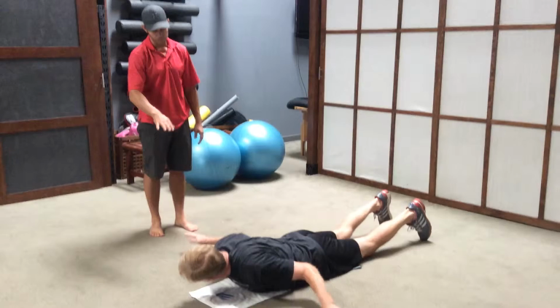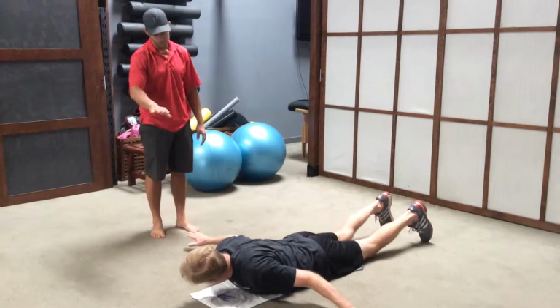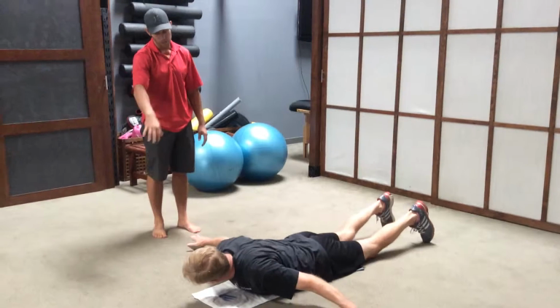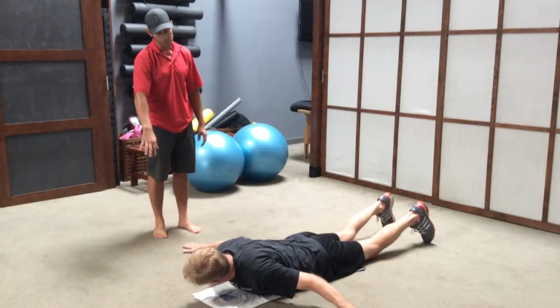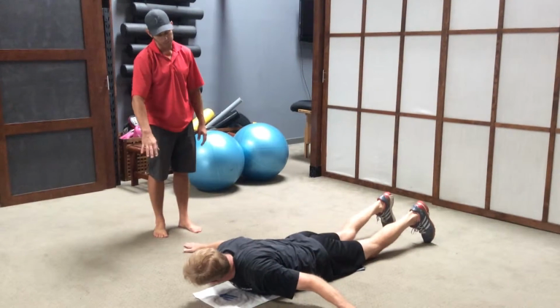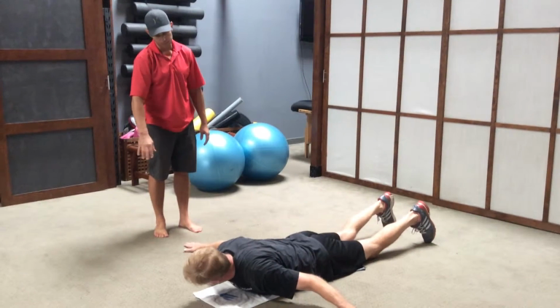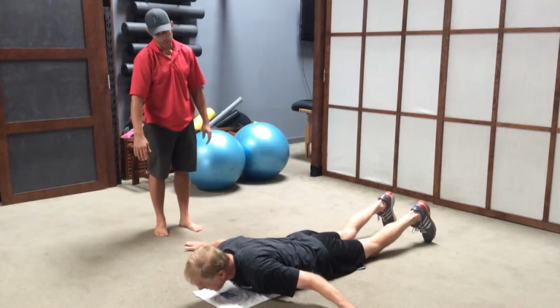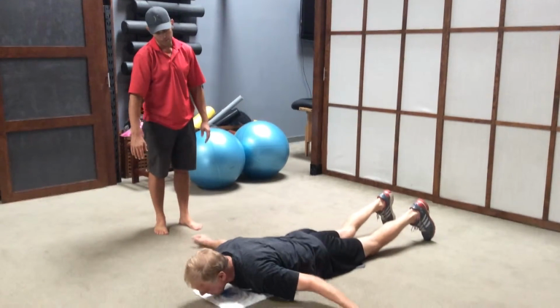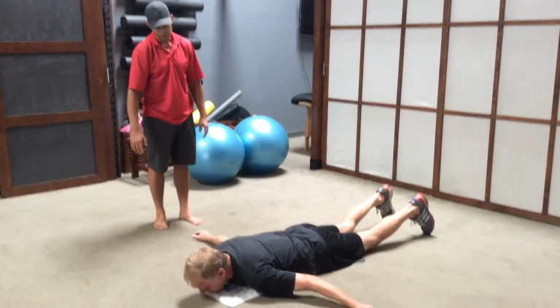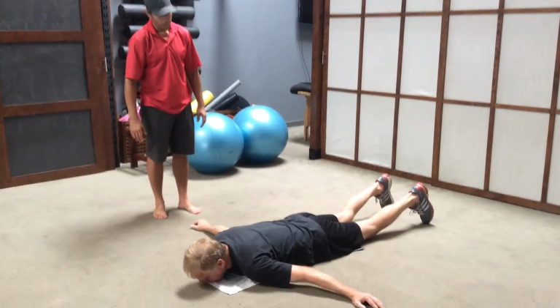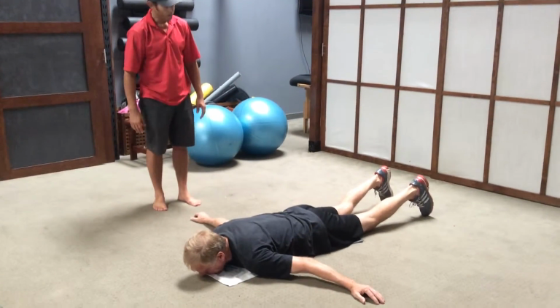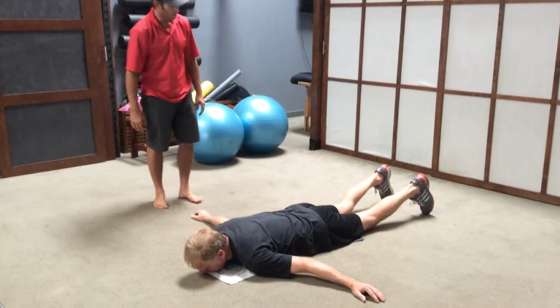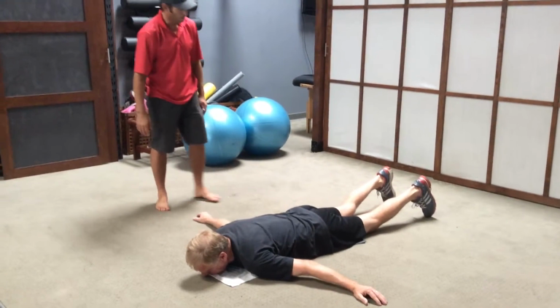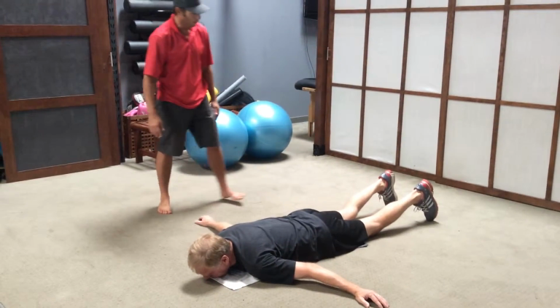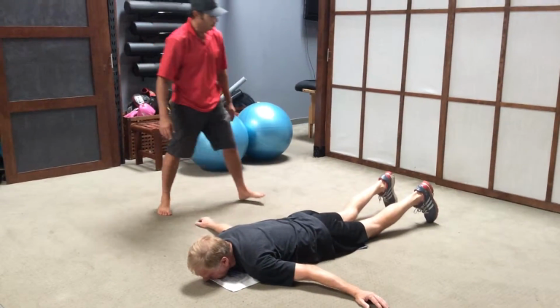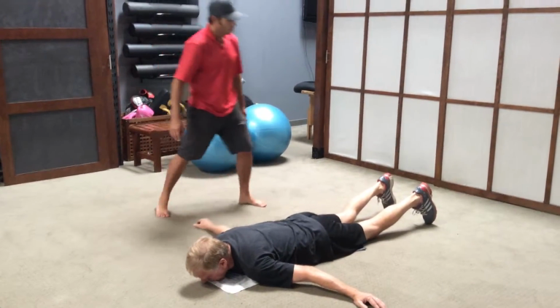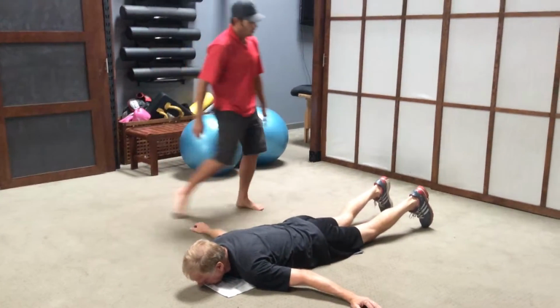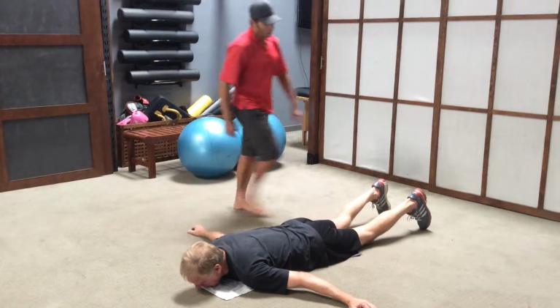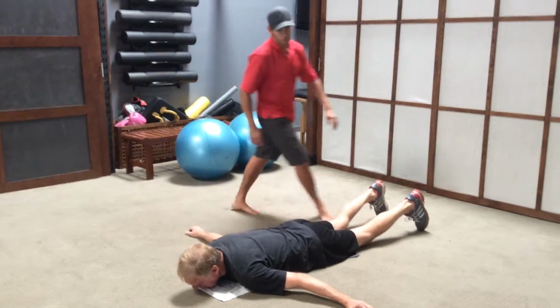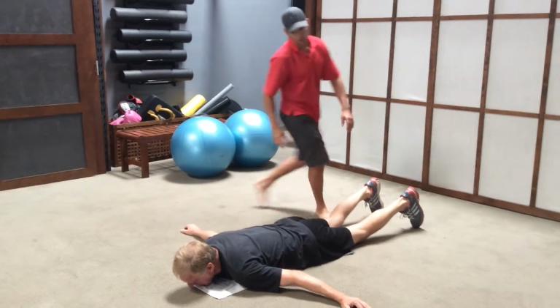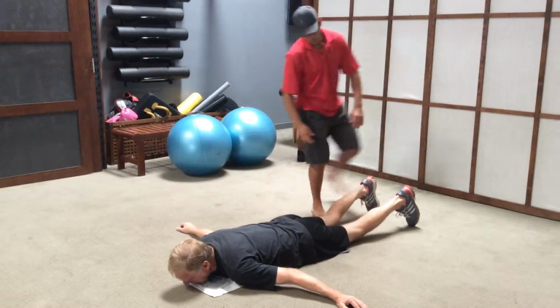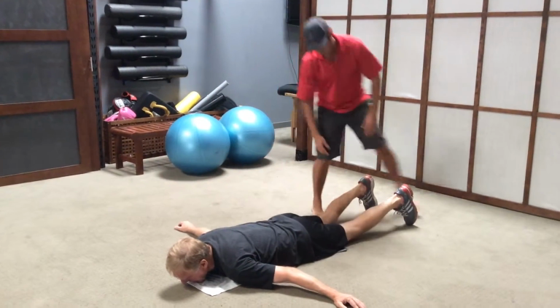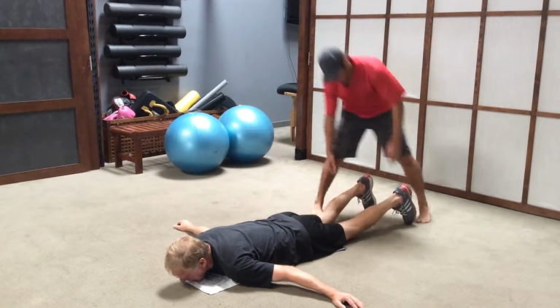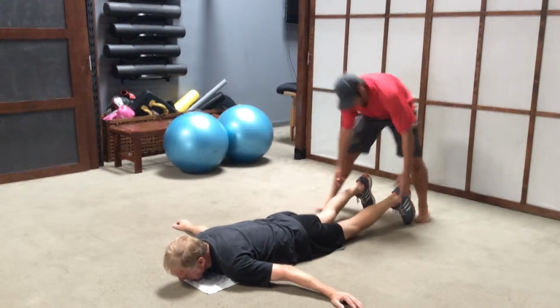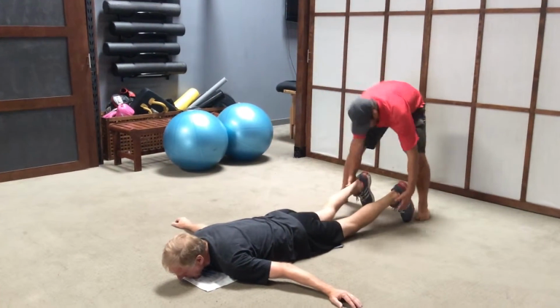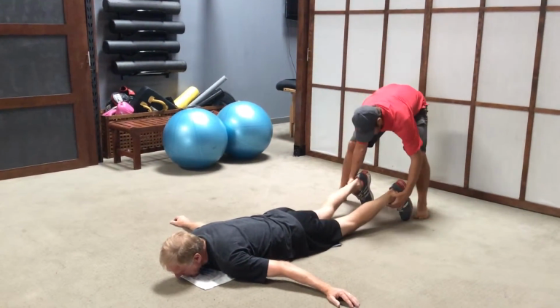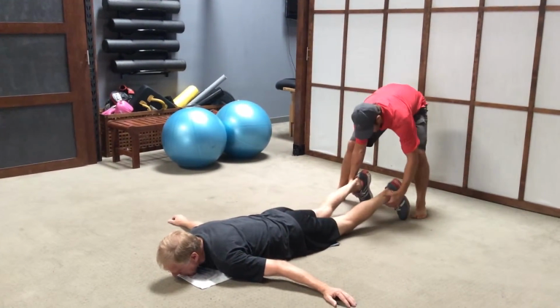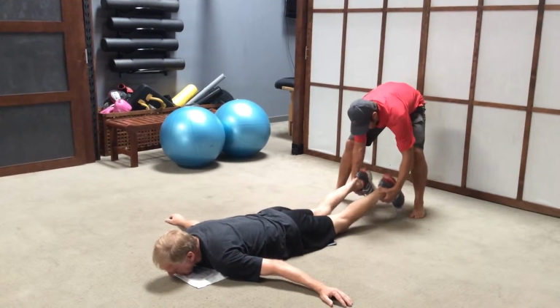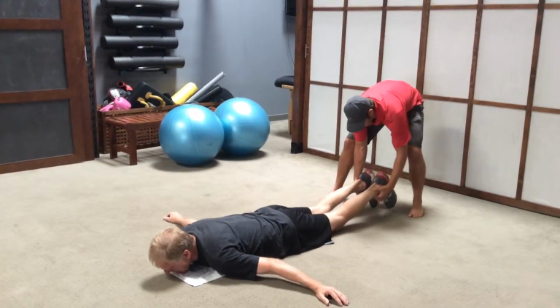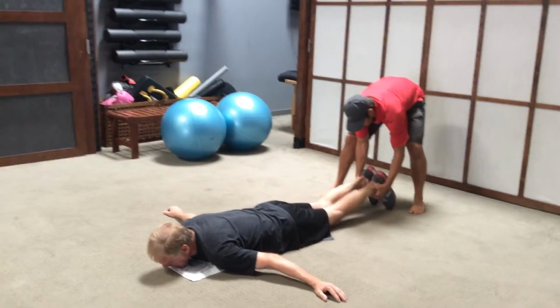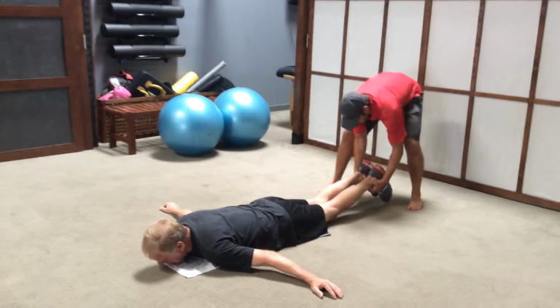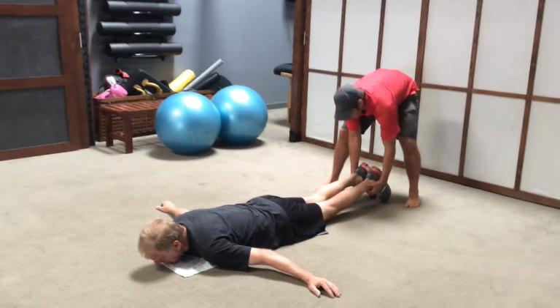Start completely down. Alright, so your feet are going to be together here.